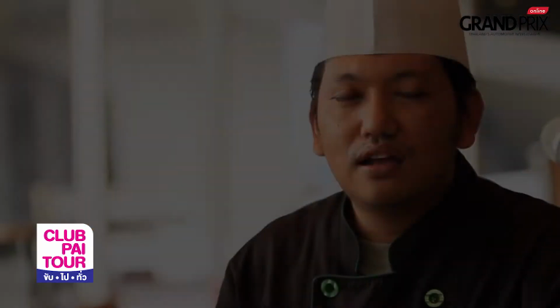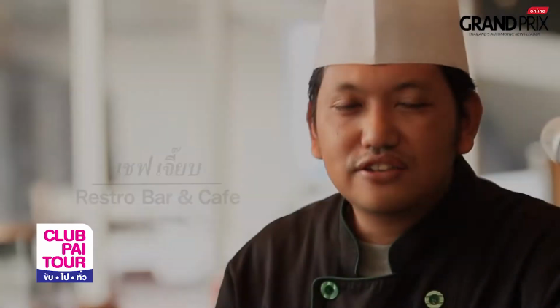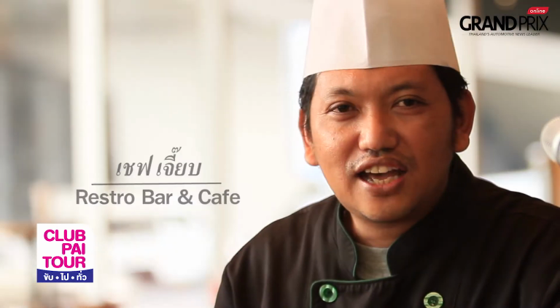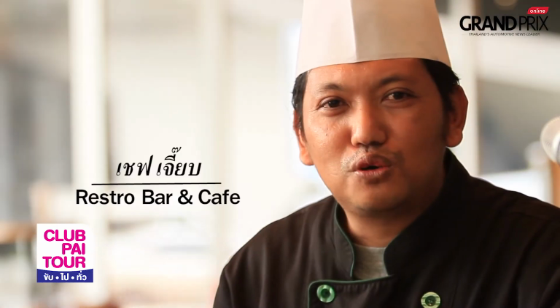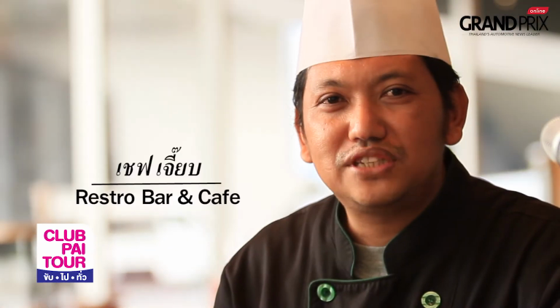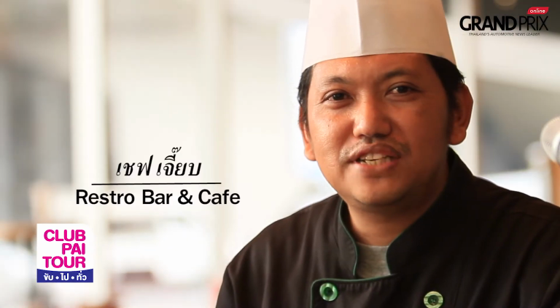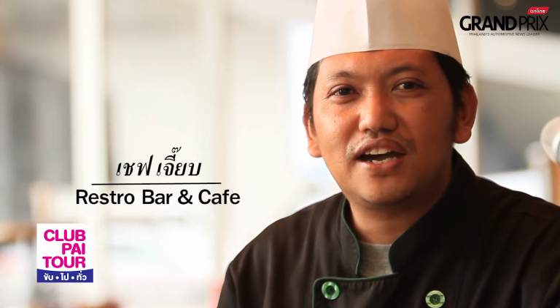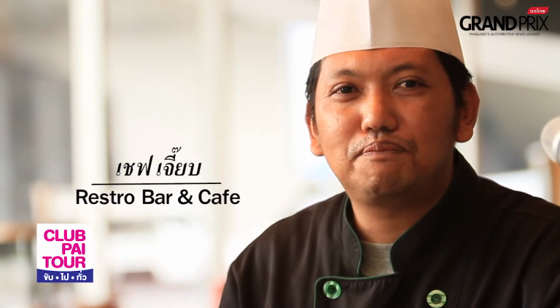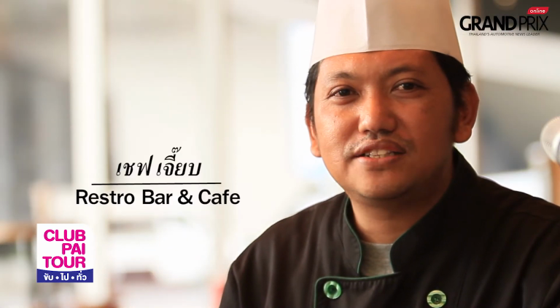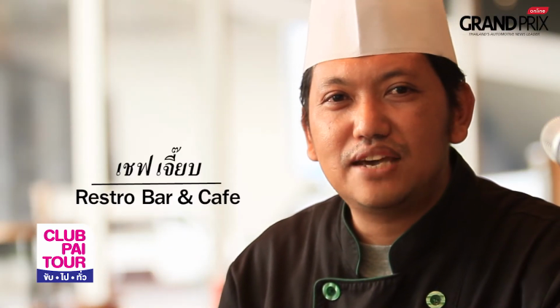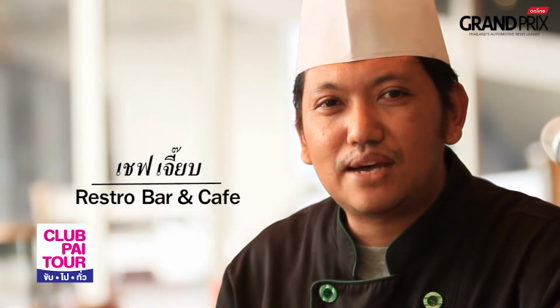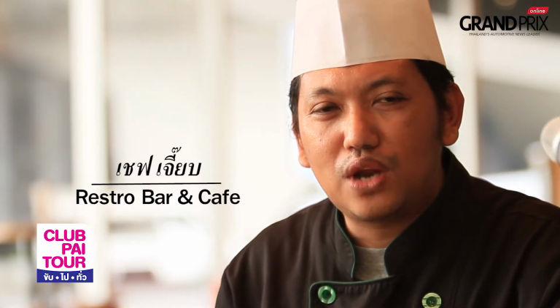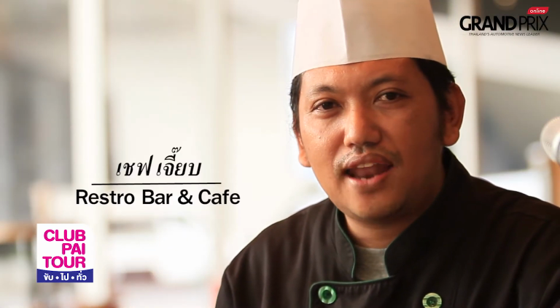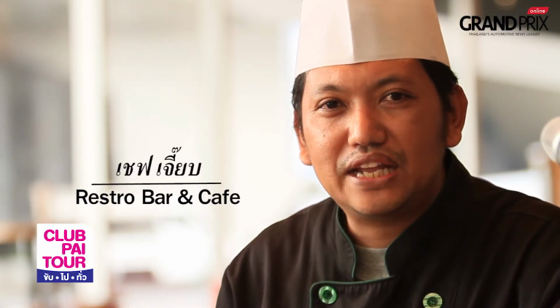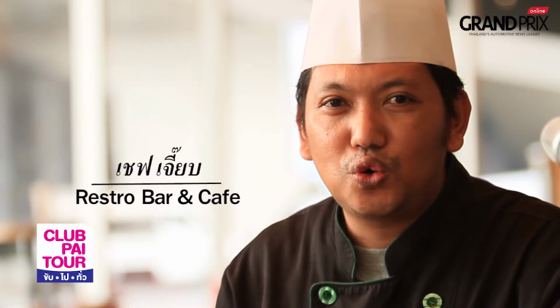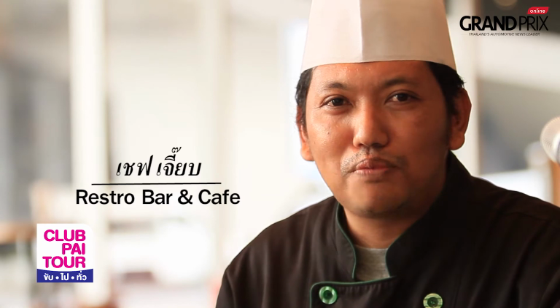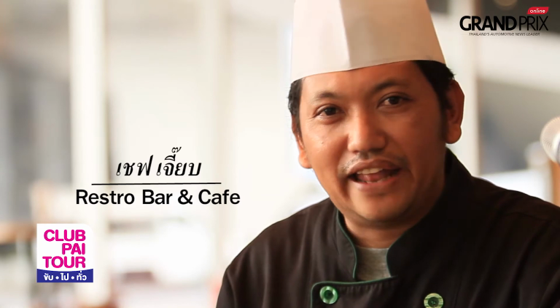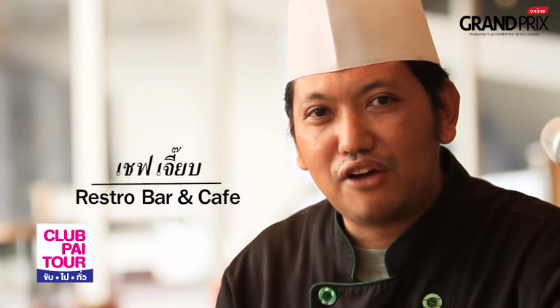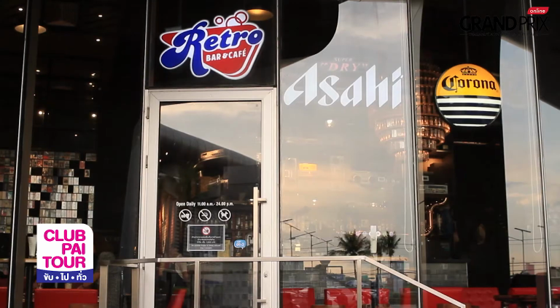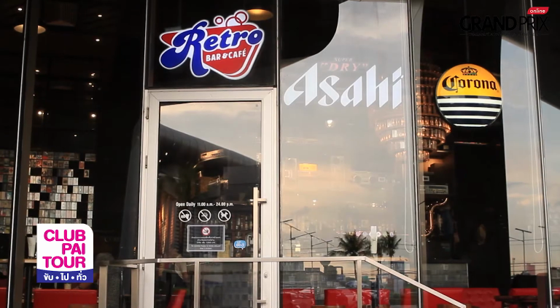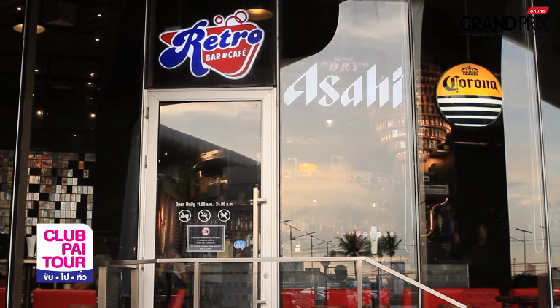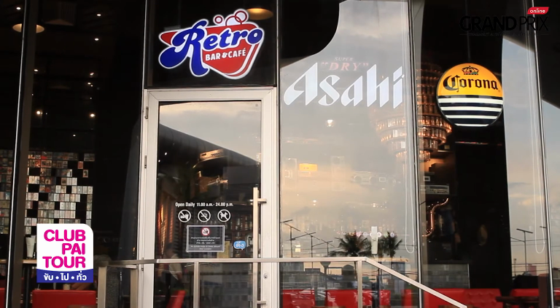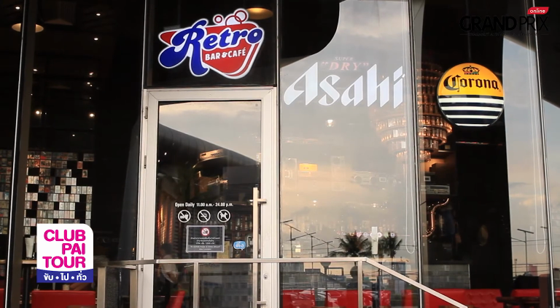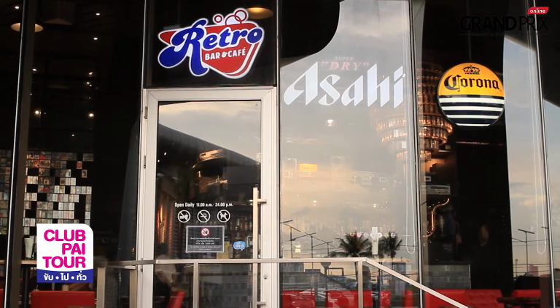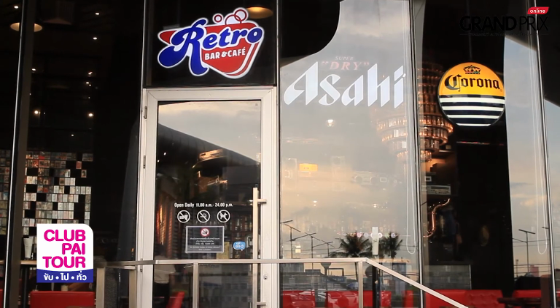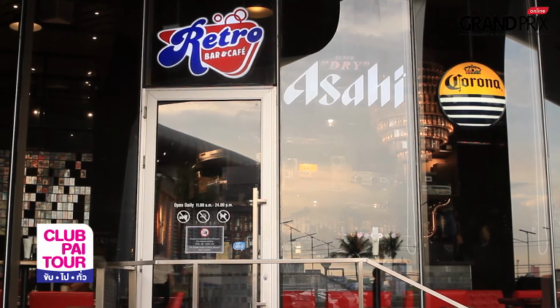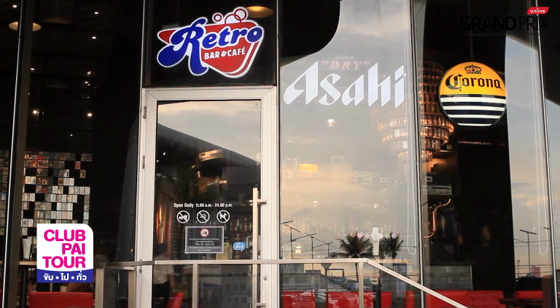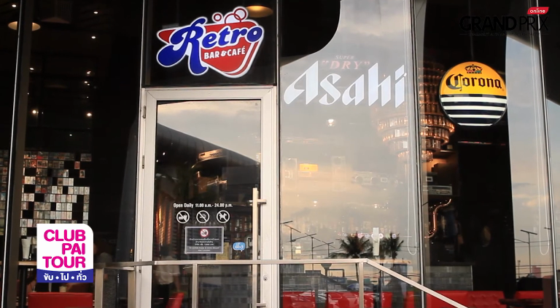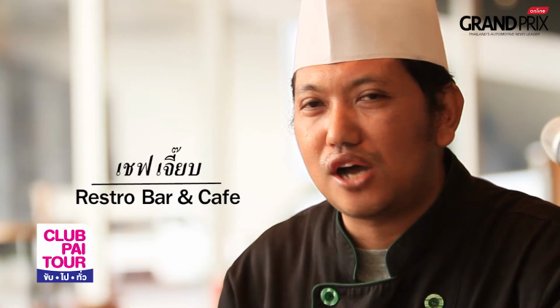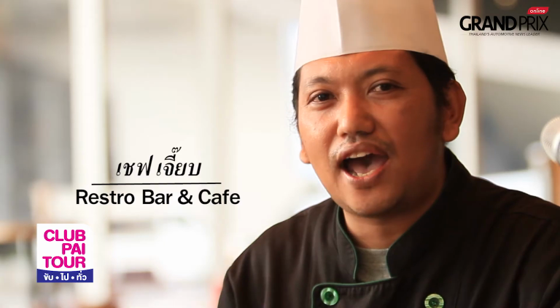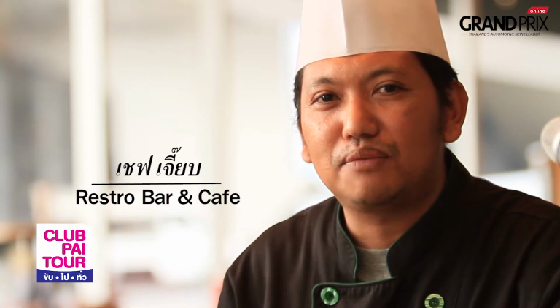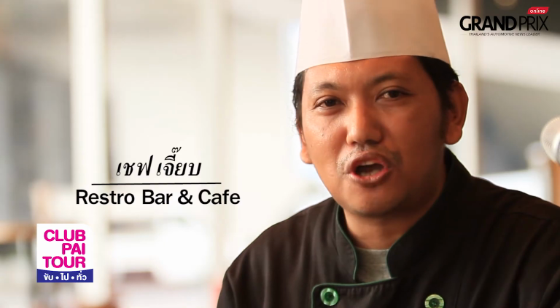Hello, my name is Chef Chef. I'm Chef Chef at Retro Bar & Cafe. I'm in the Alina, in the Akhan, the portal.